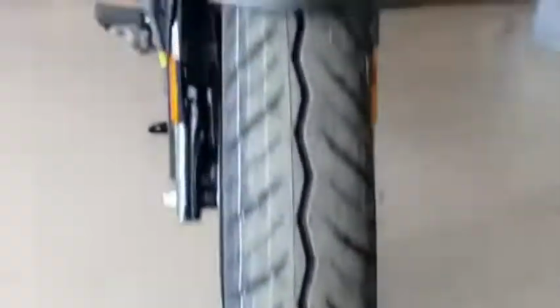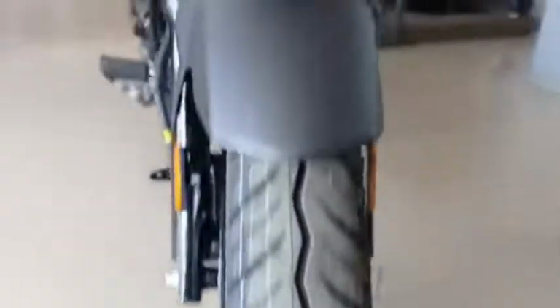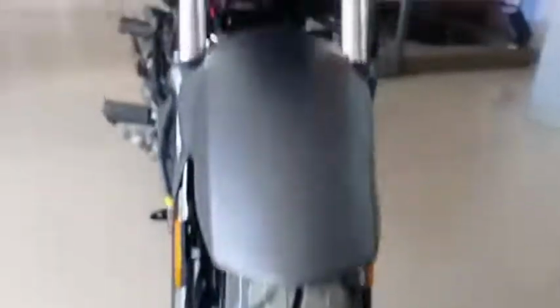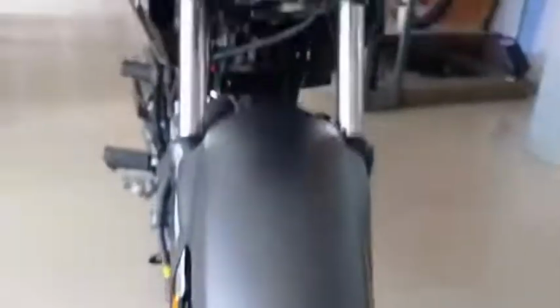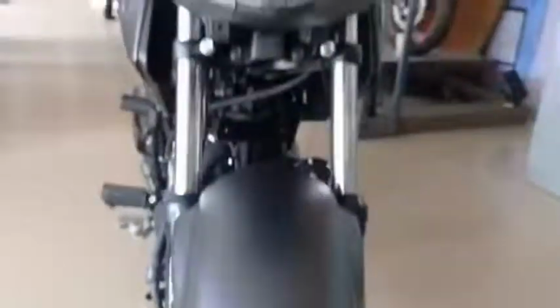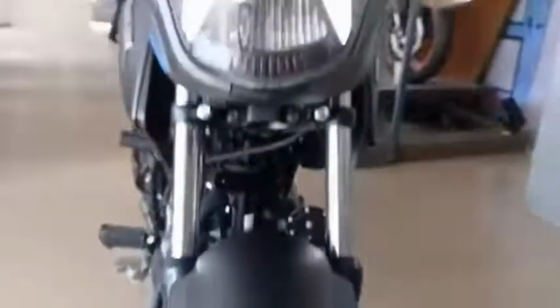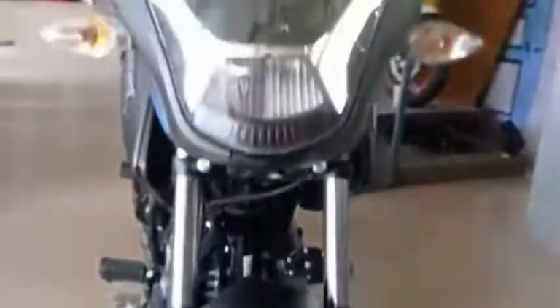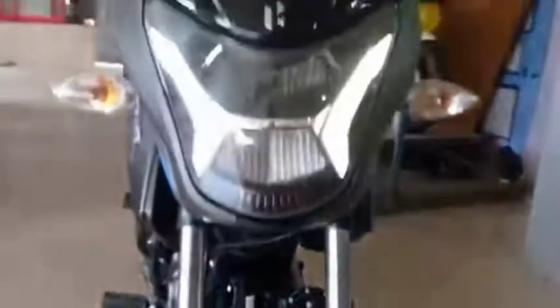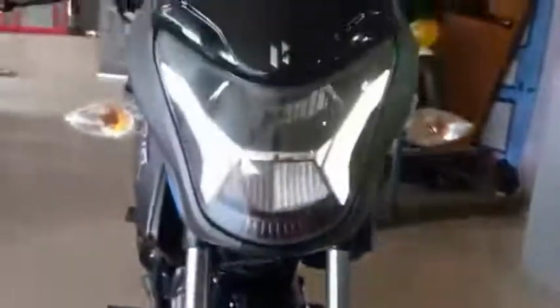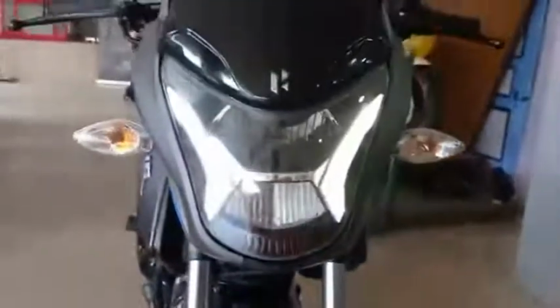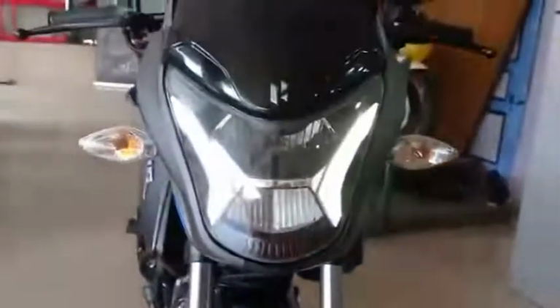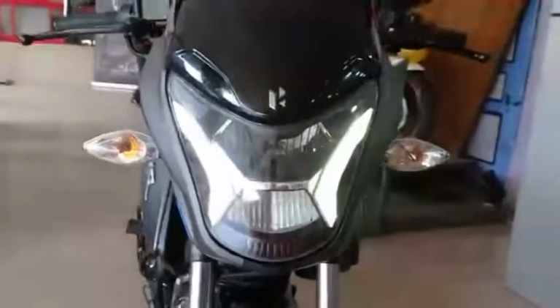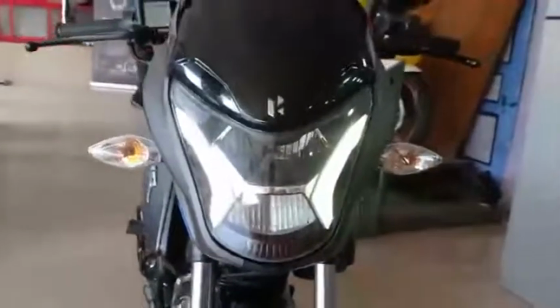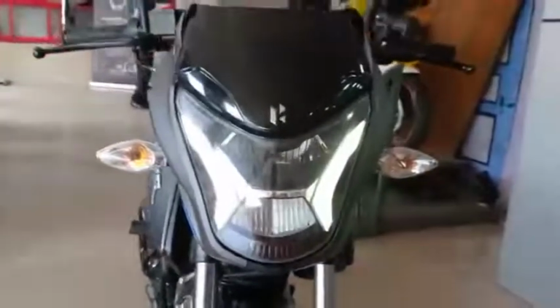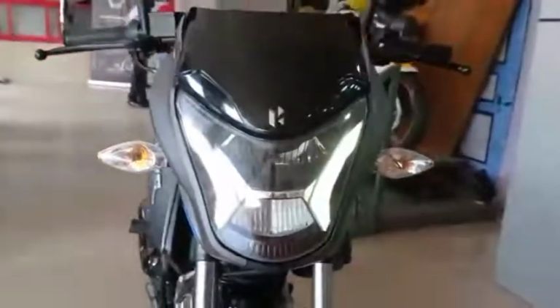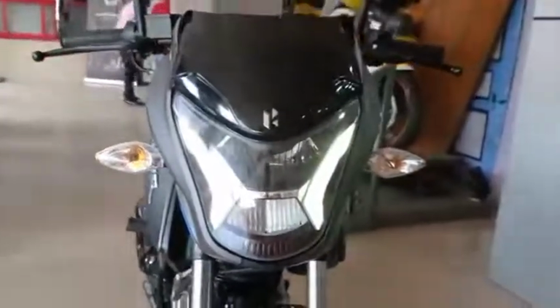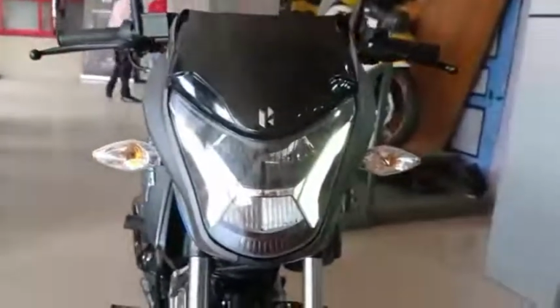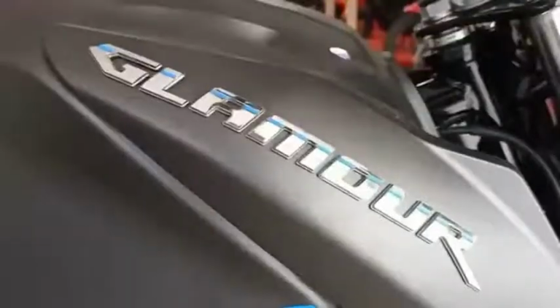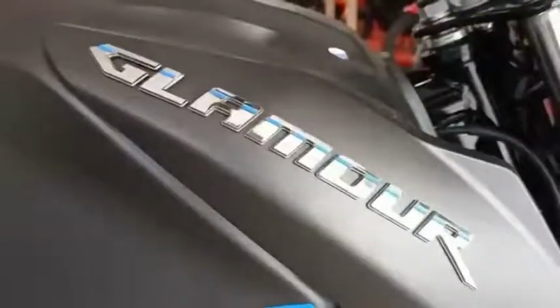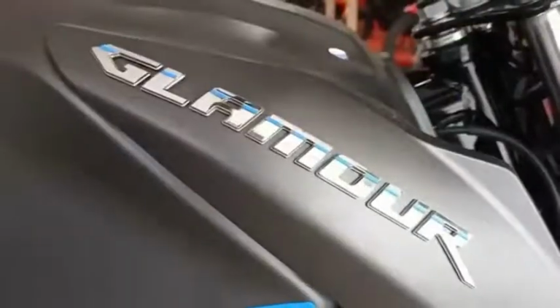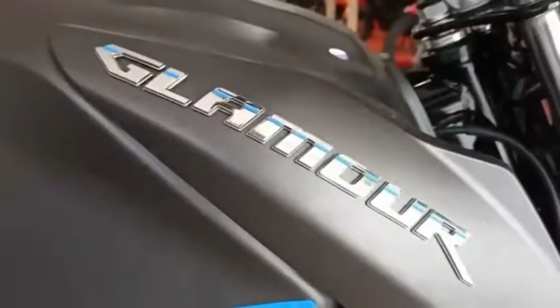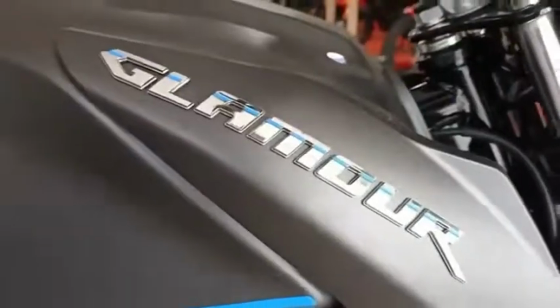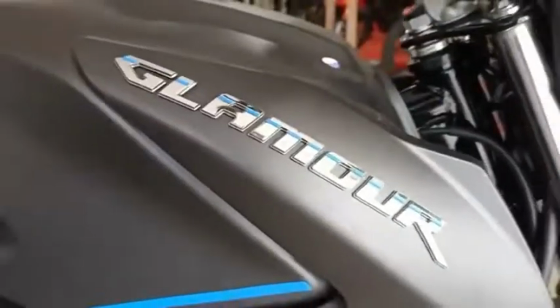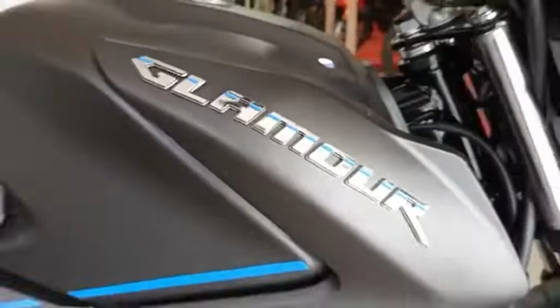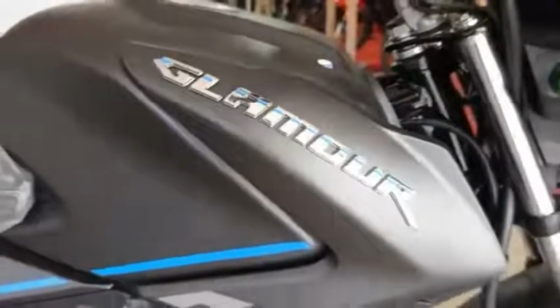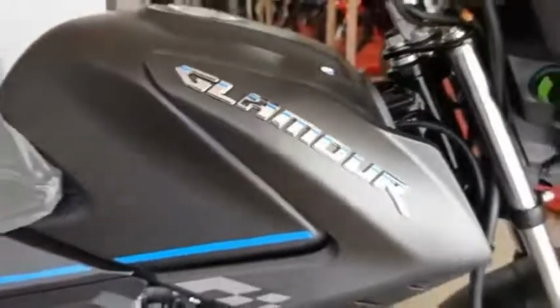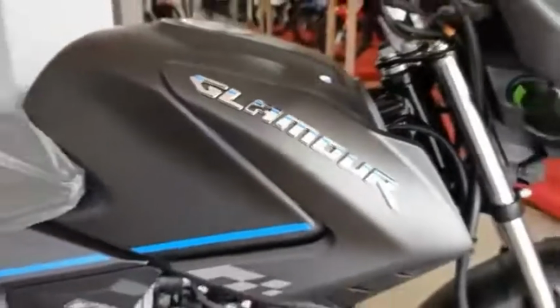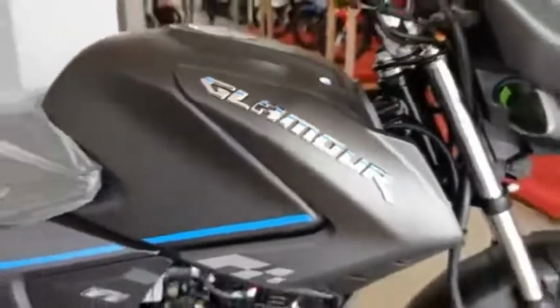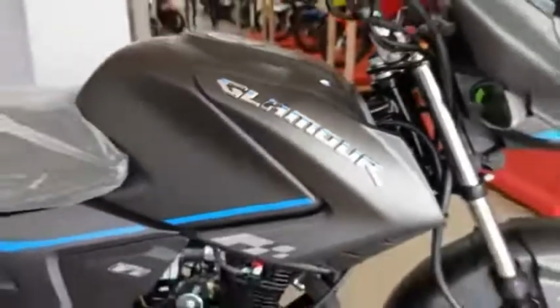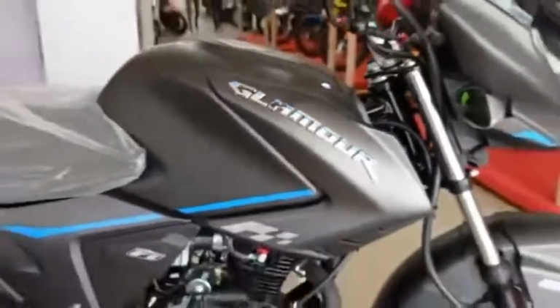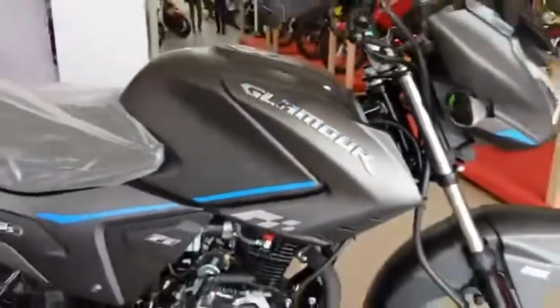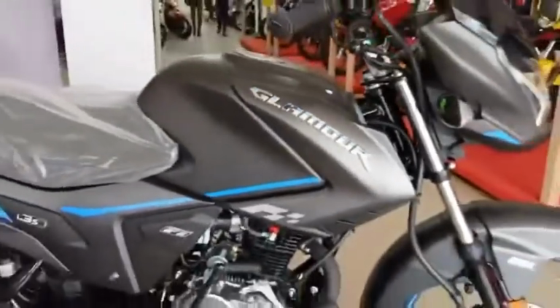Hello viewers! This is a review of the Hero Glamour X-Tech bike.